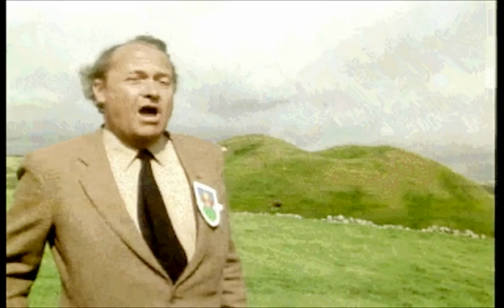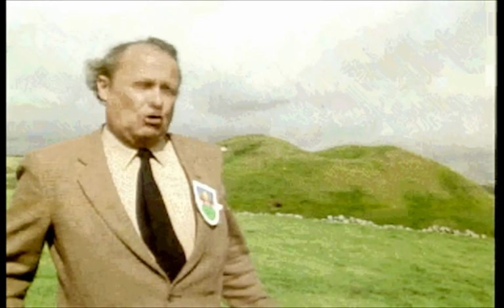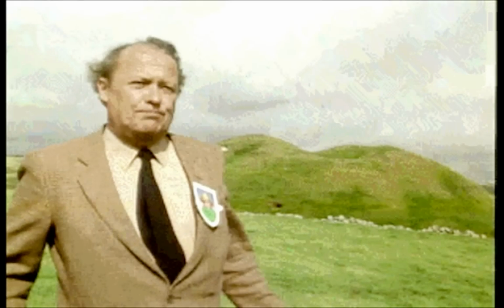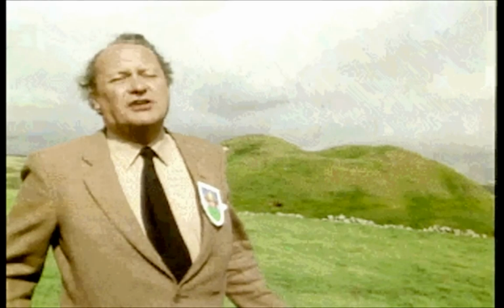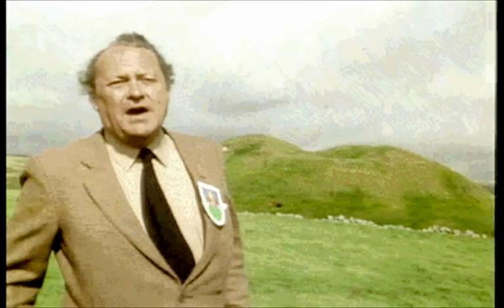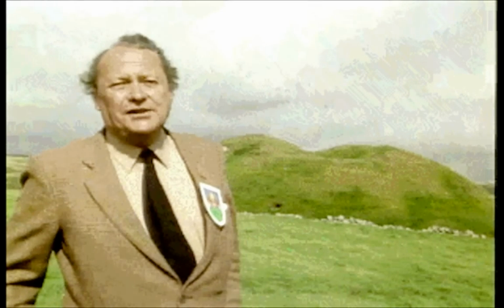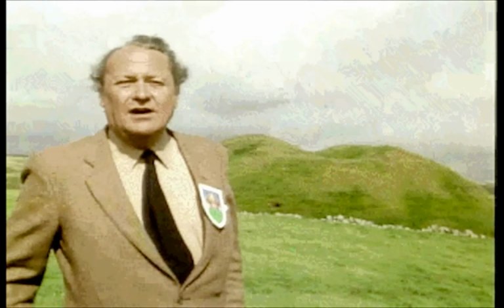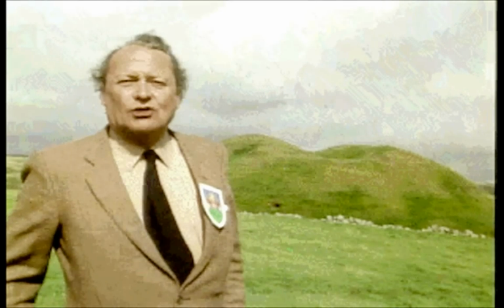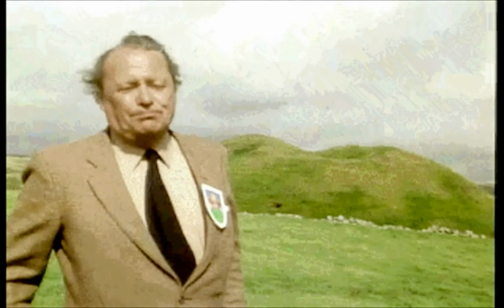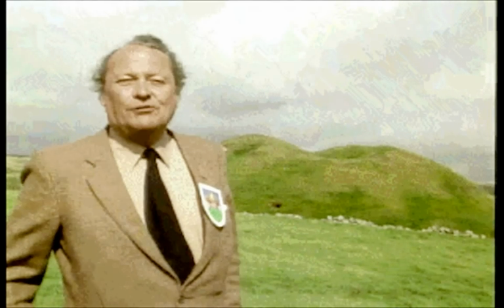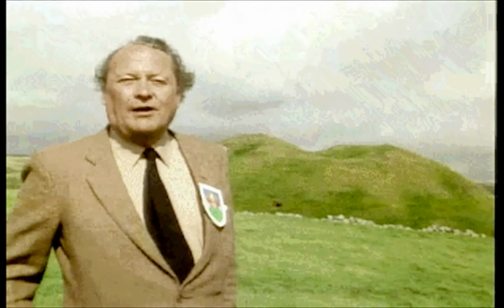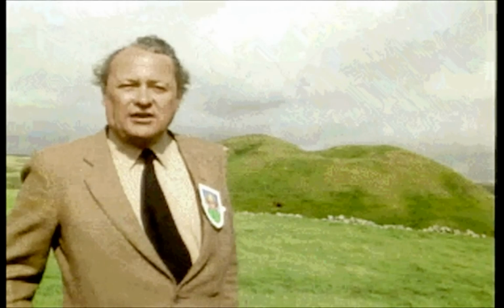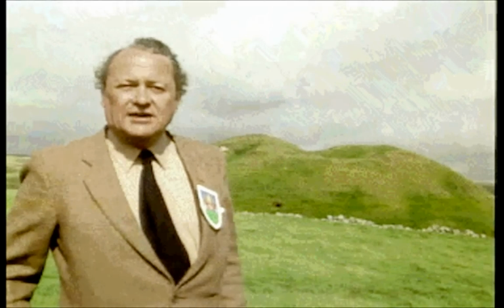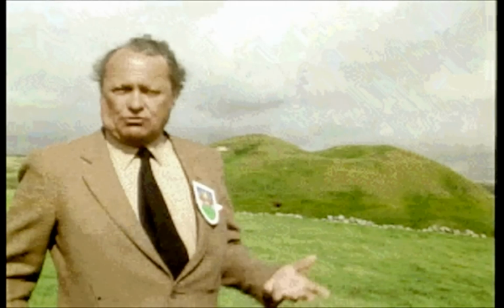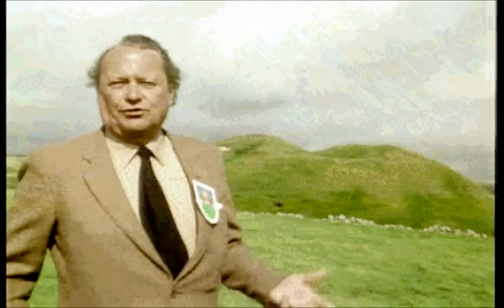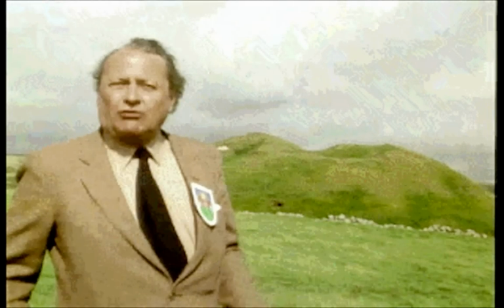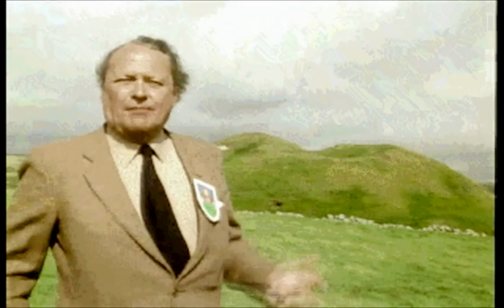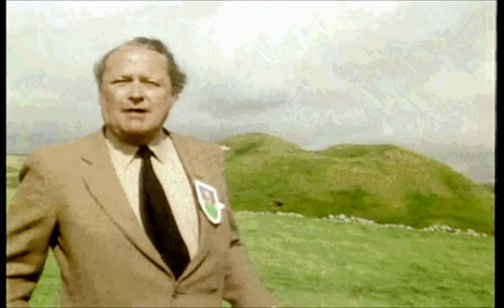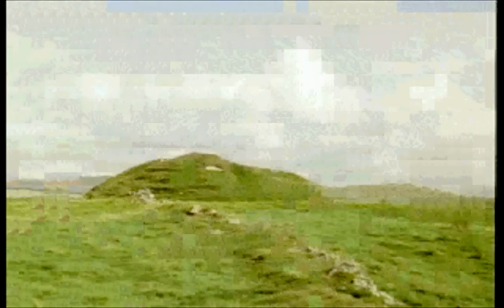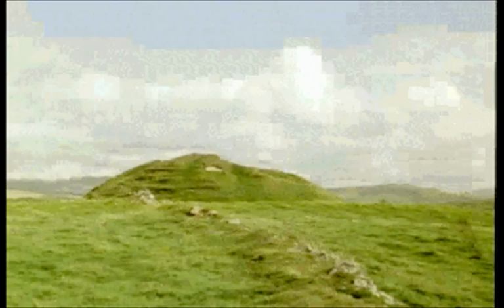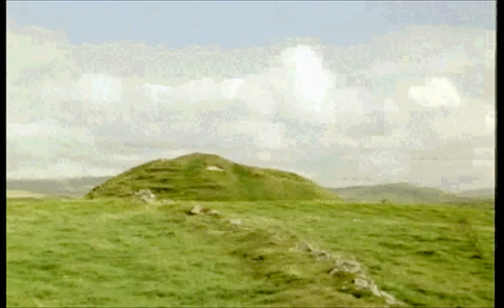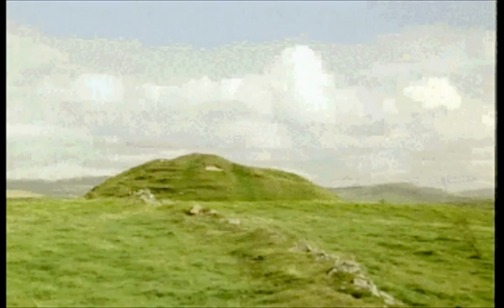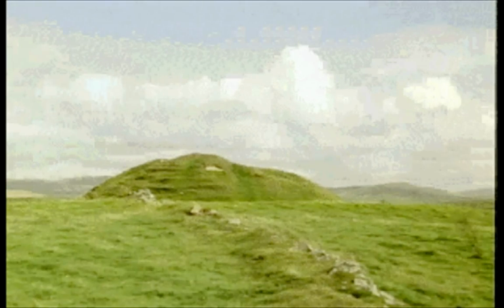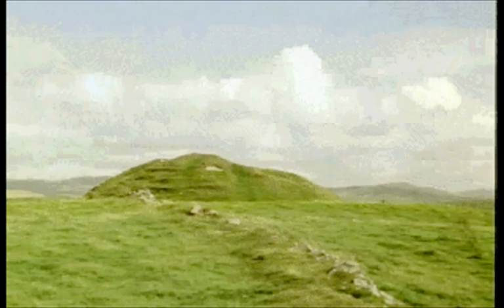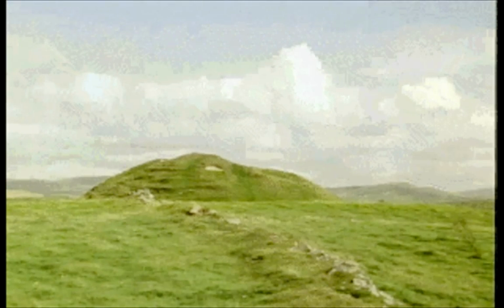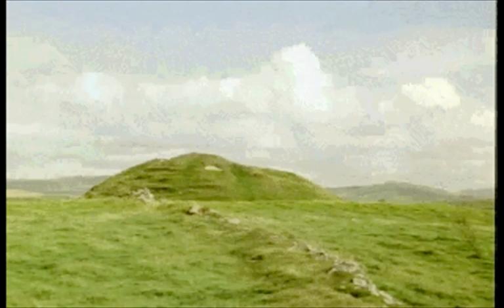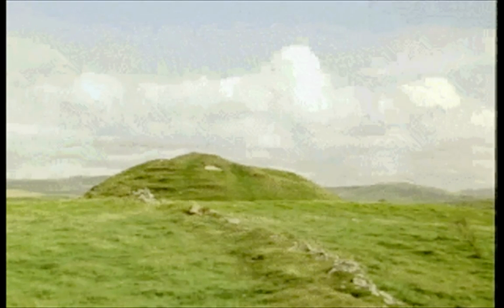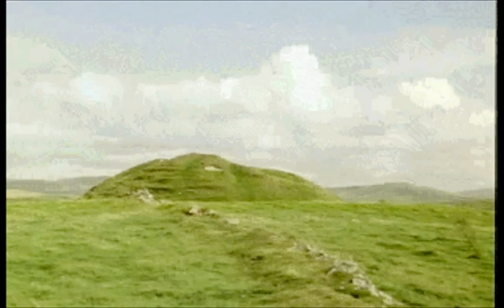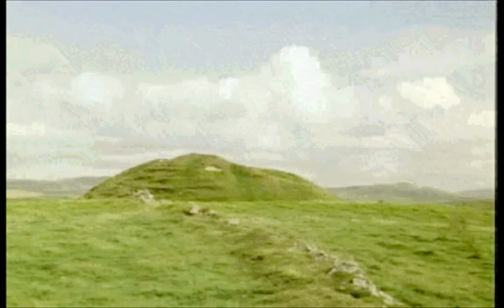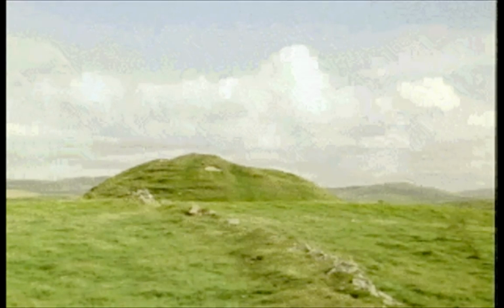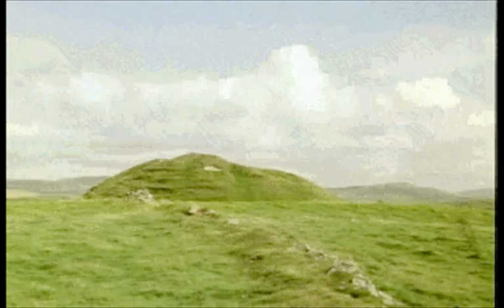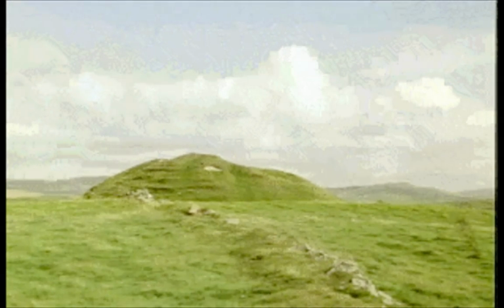When you are building a defence, earth and timber have tremendous advantages. They are relatively strong, but more important still, they are quick and cheap to erect from materials readily at hand. A good body of men could build one of these in something like a couple of months or so.